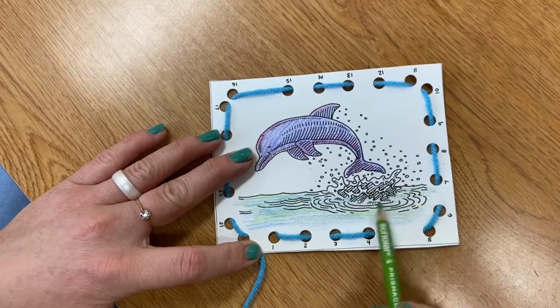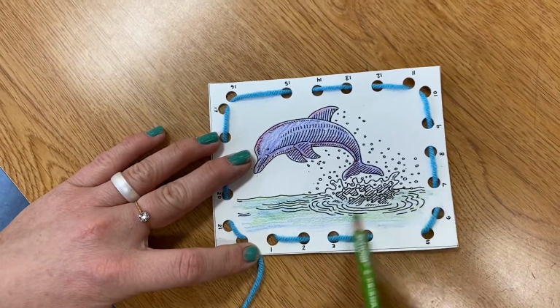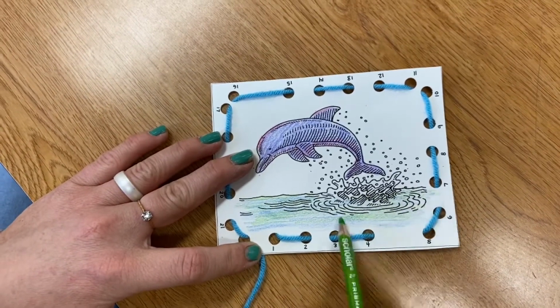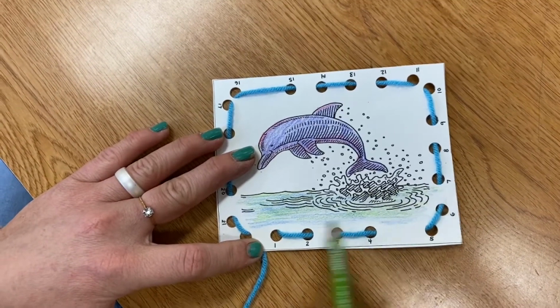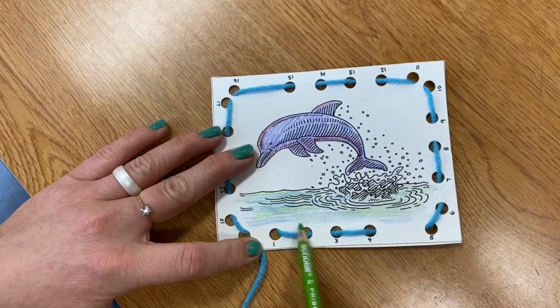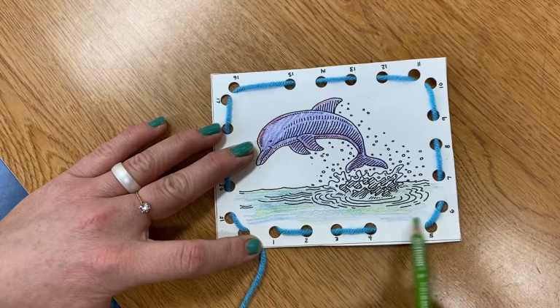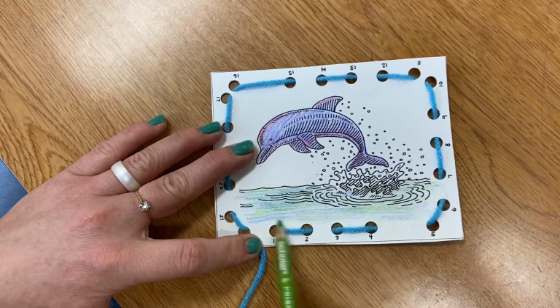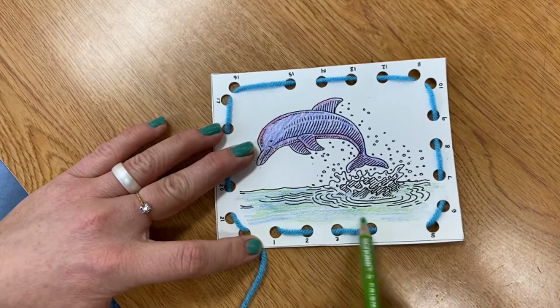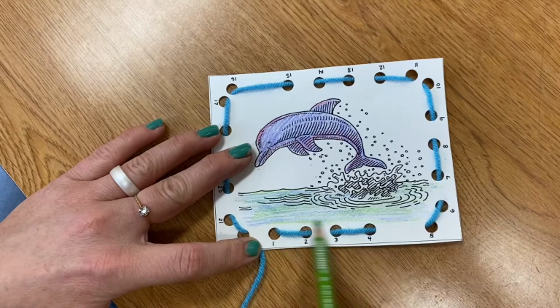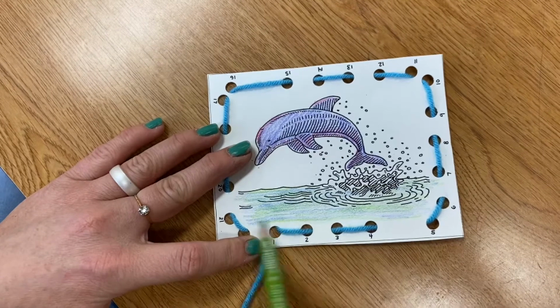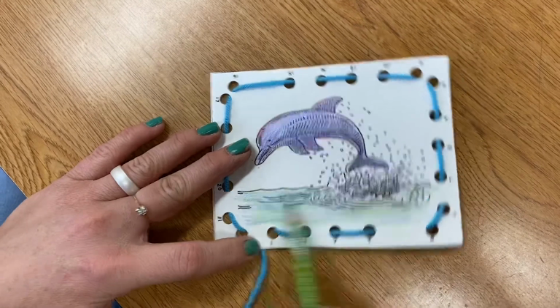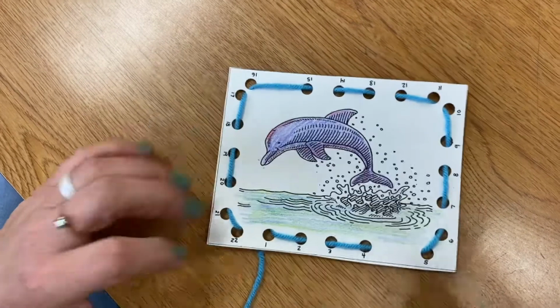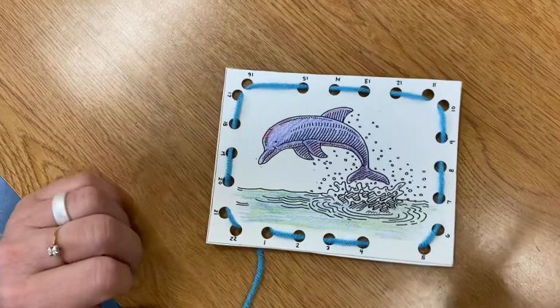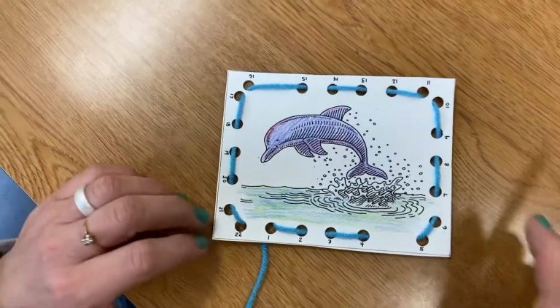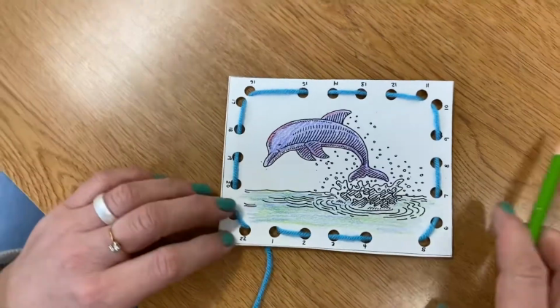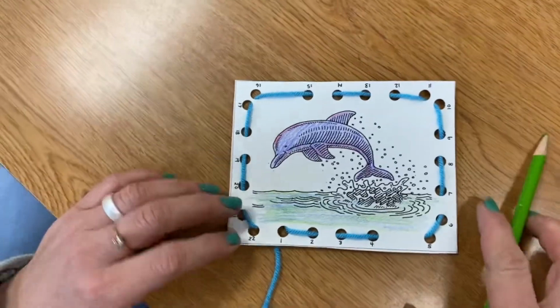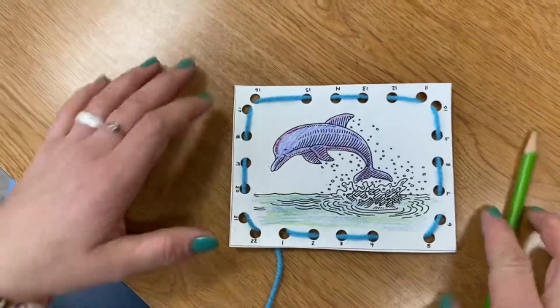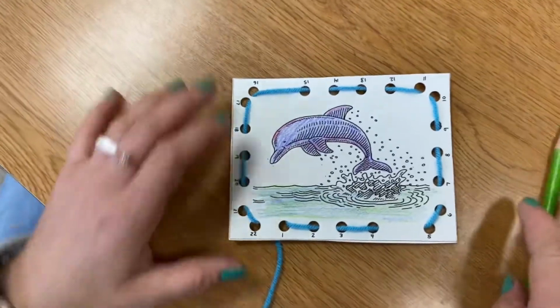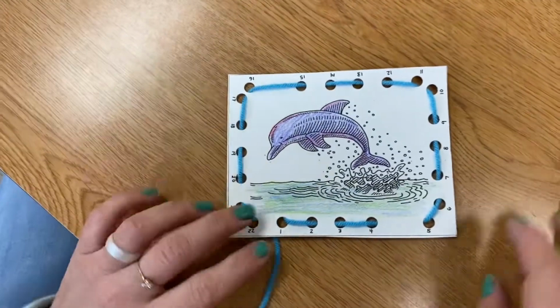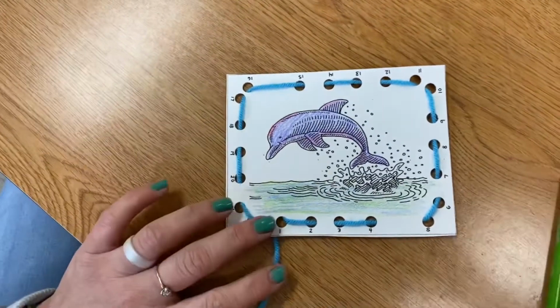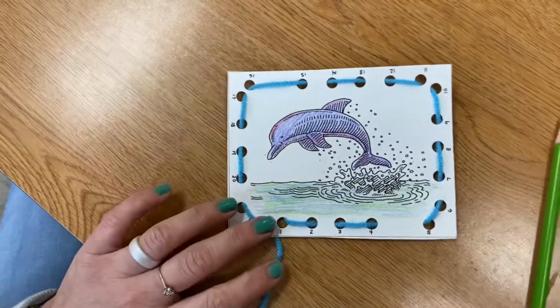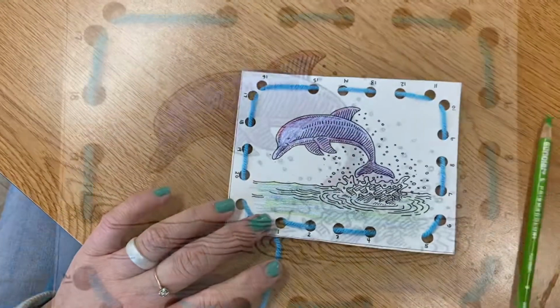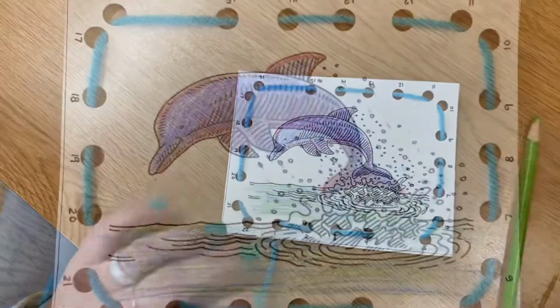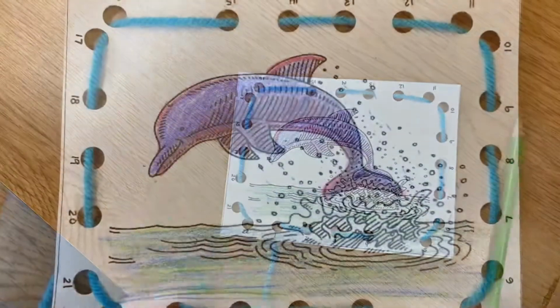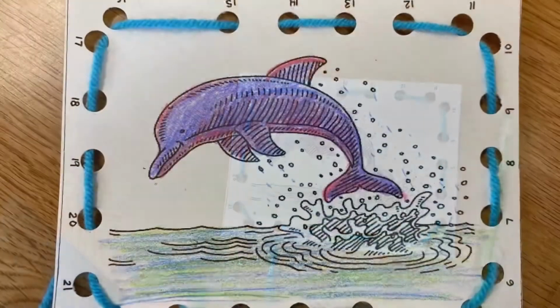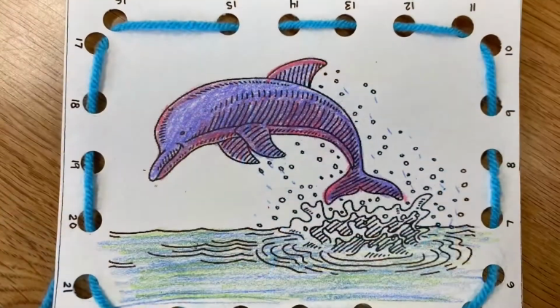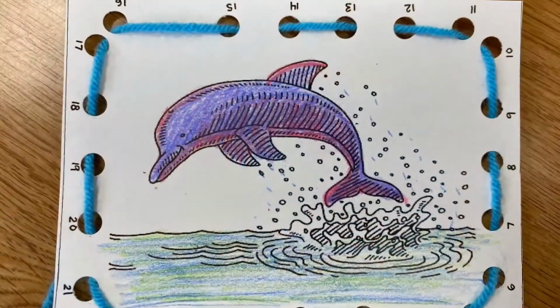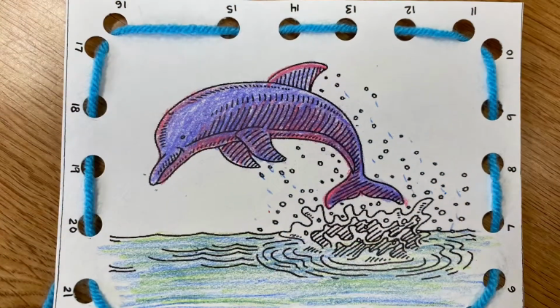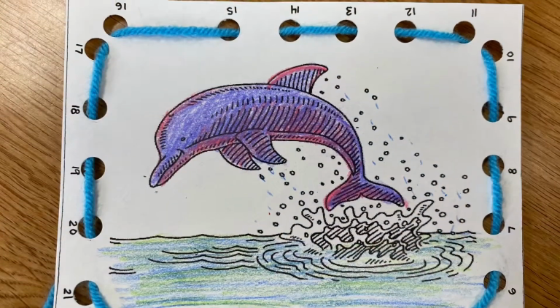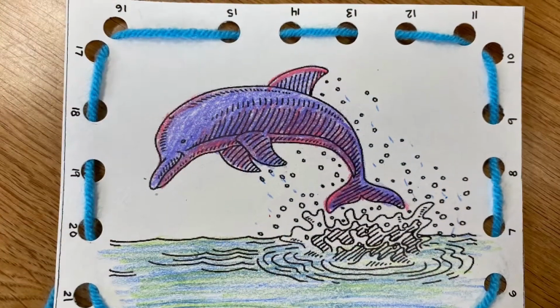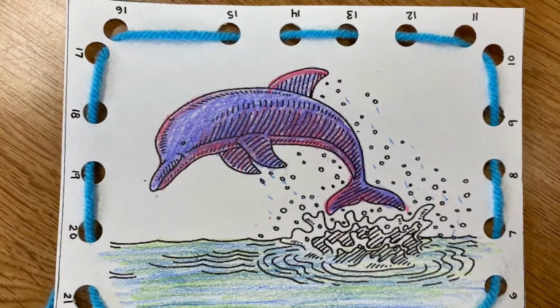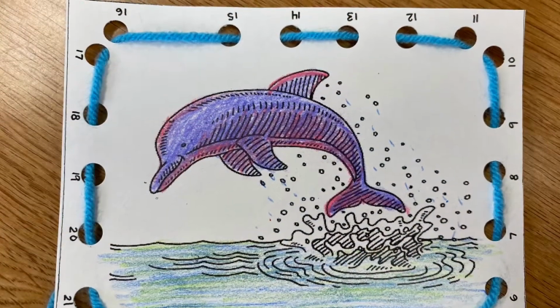Well, that's it. I think I'm about finished with my sewing card. I can't wait to see you sew today.